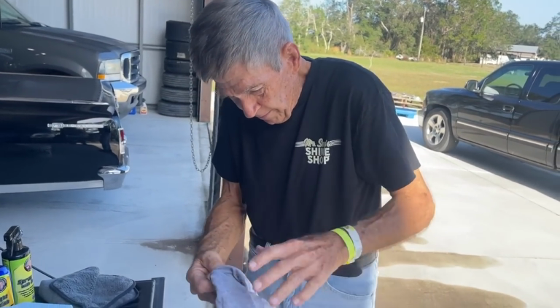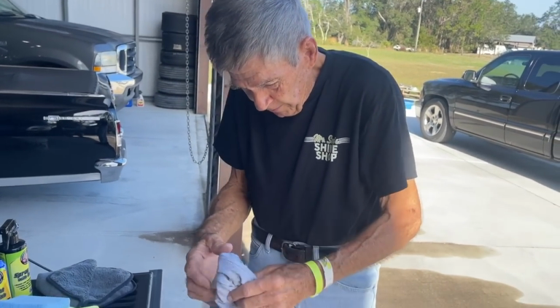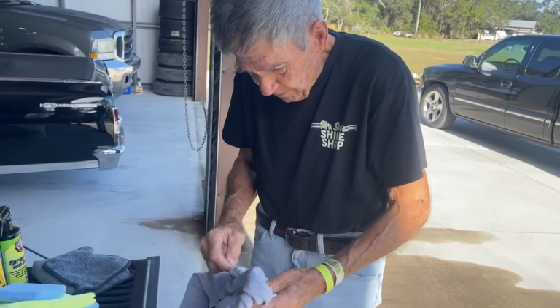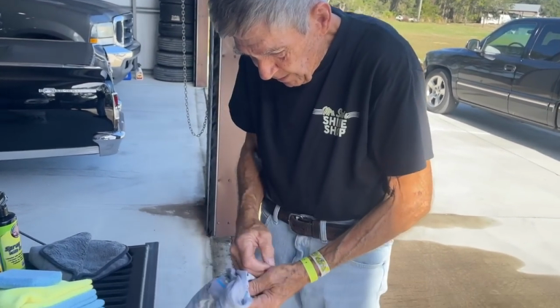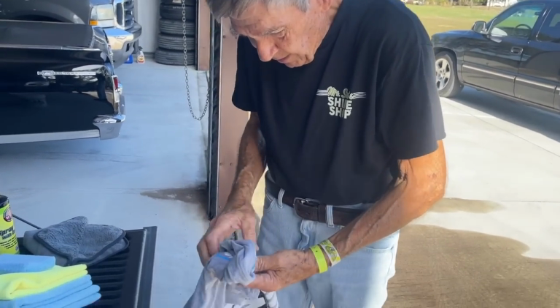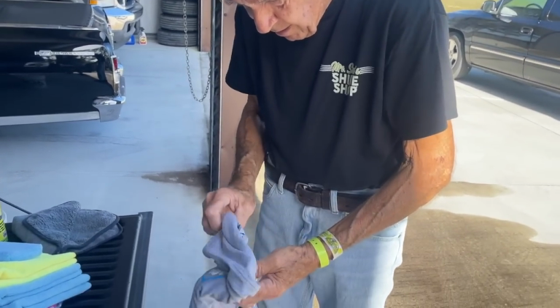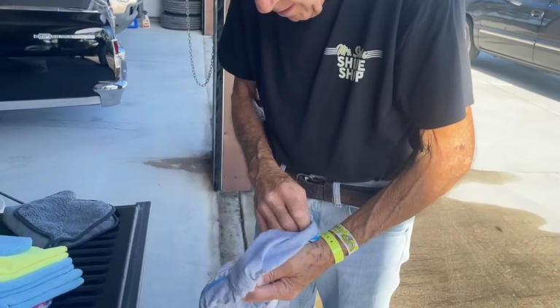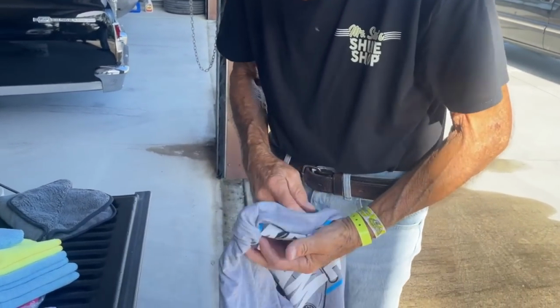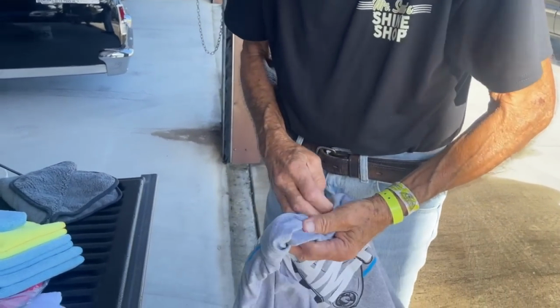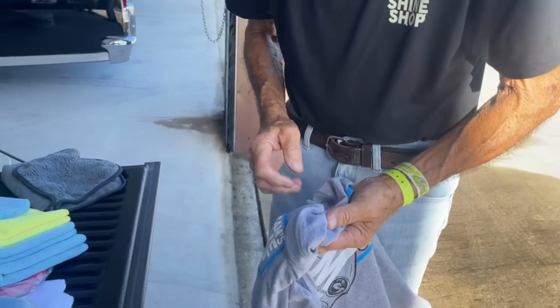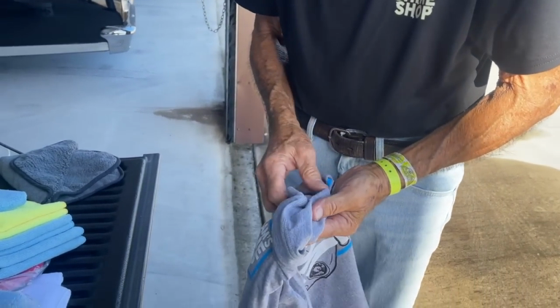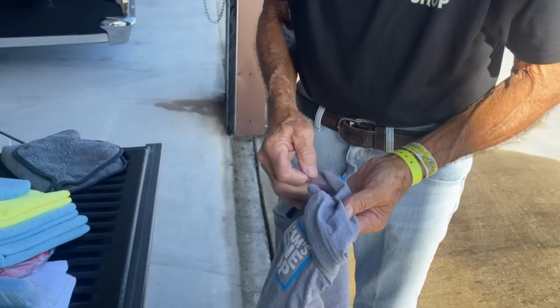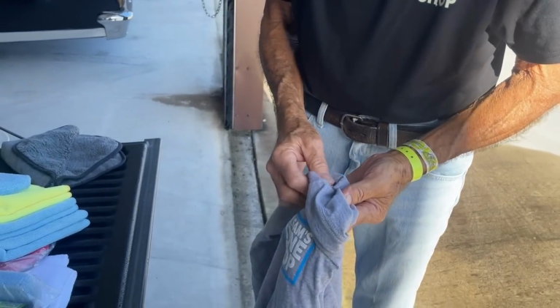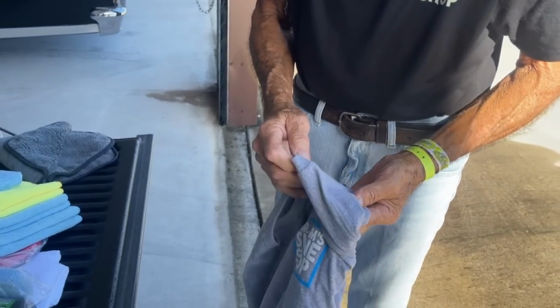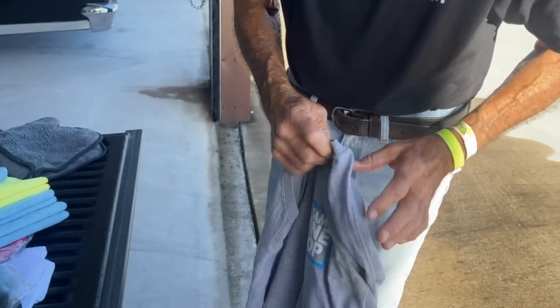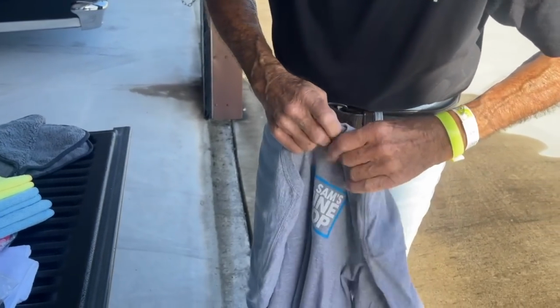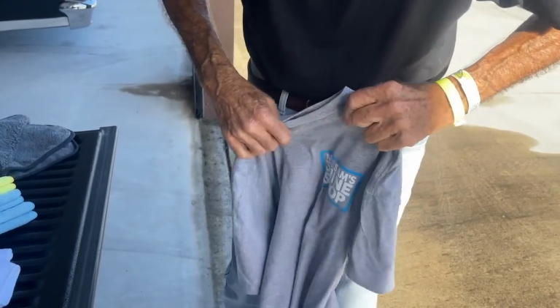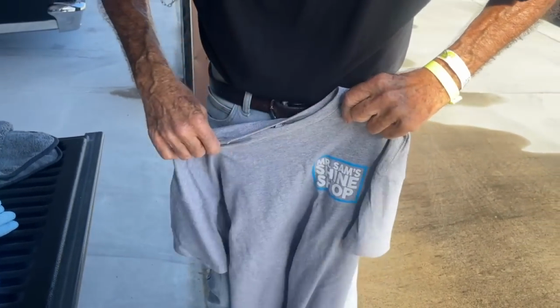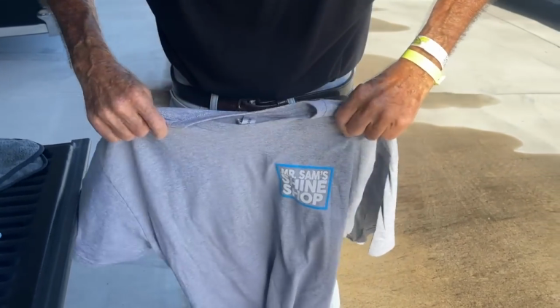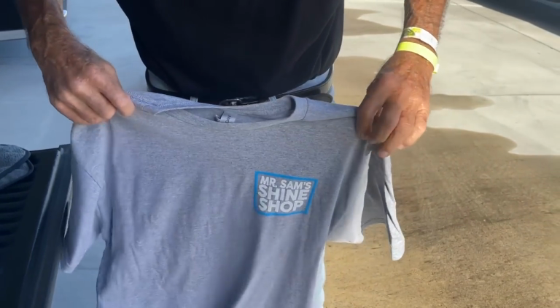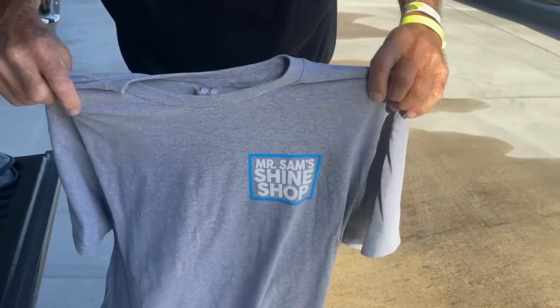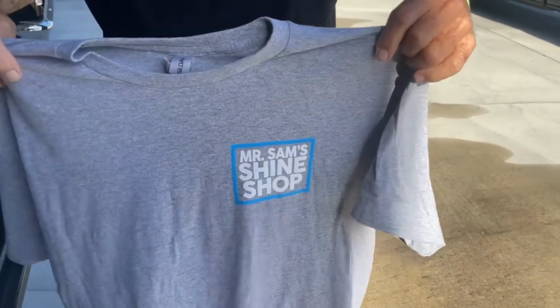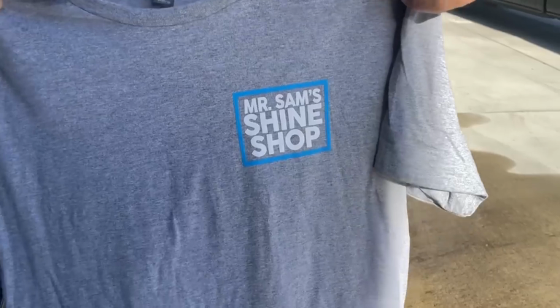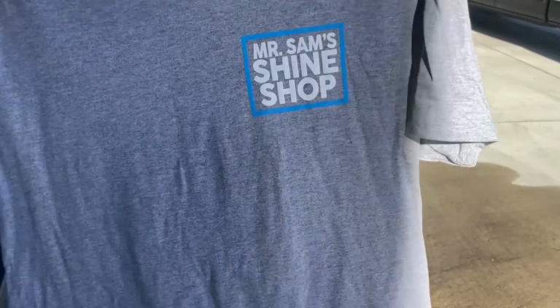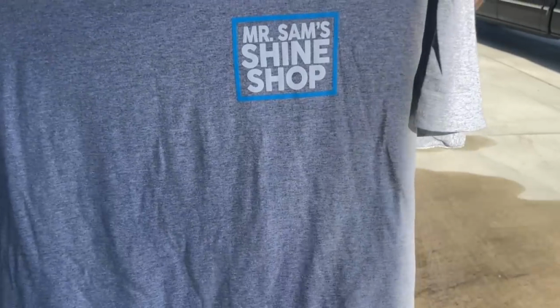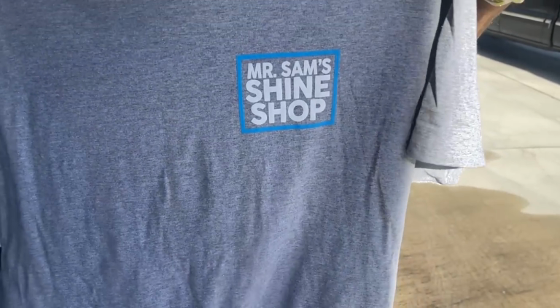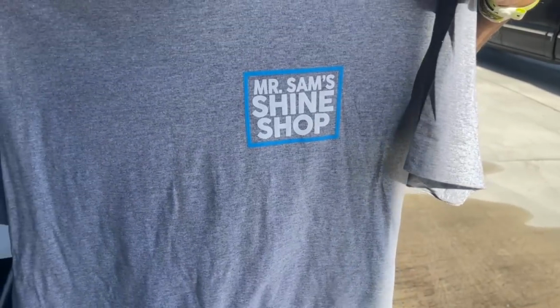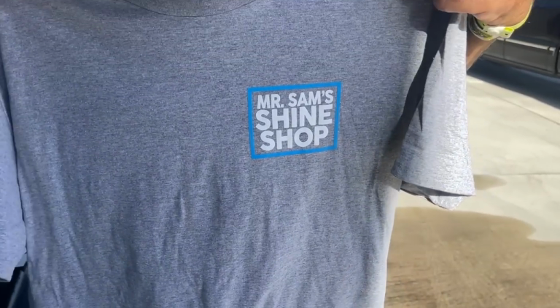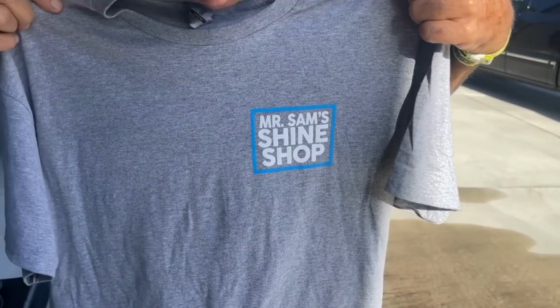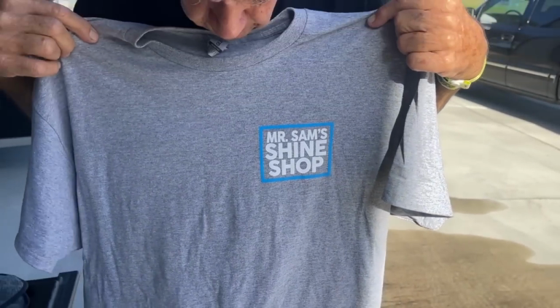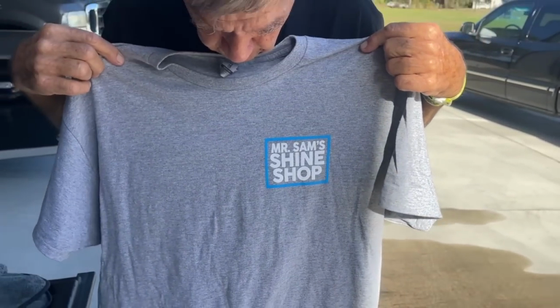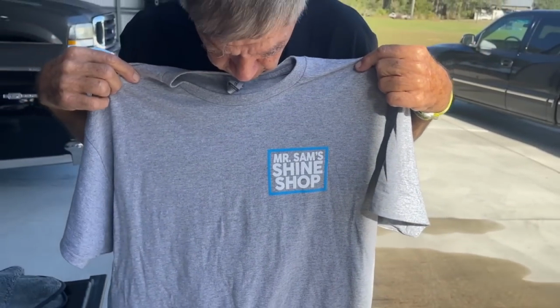Show the people what the front looks like. Here is the front of this one — Mr. Sam's Shine Shop. There it is. I like it.